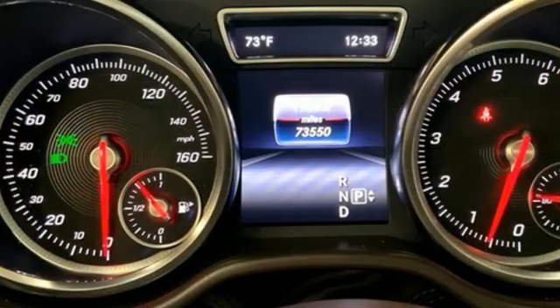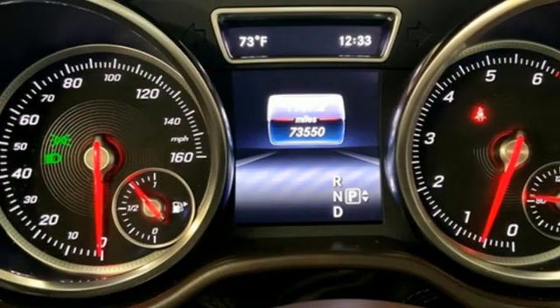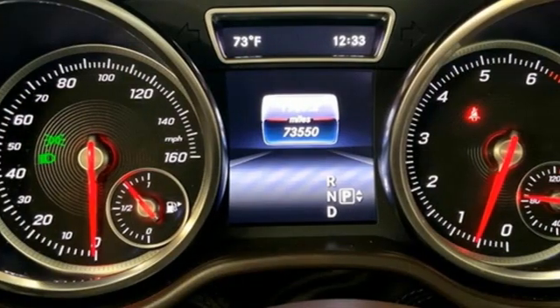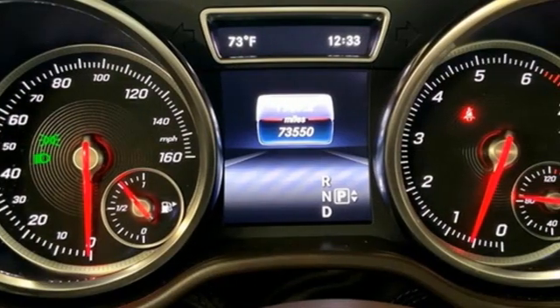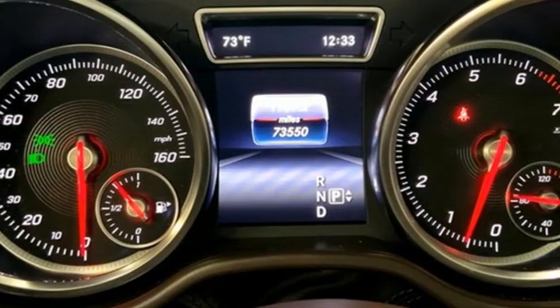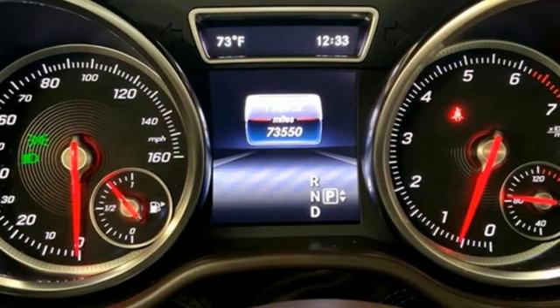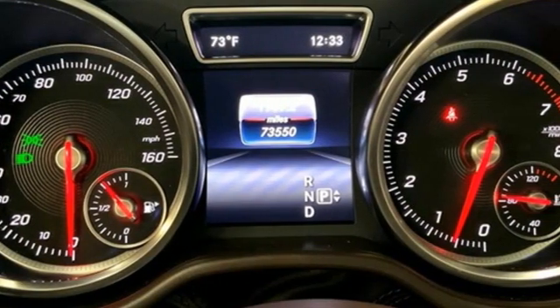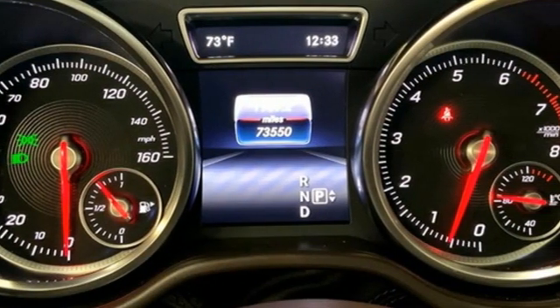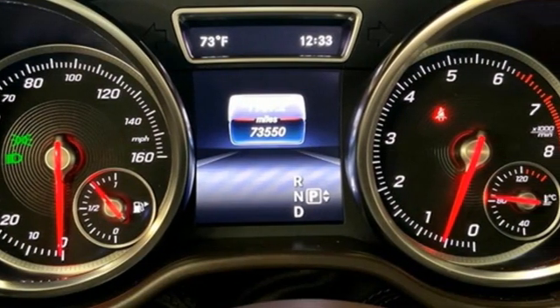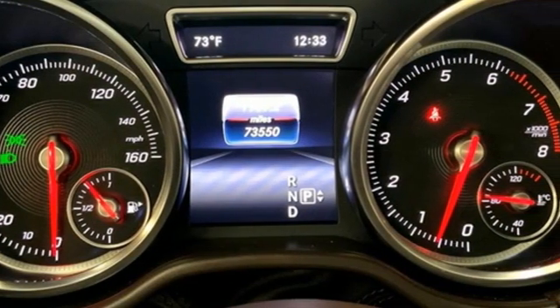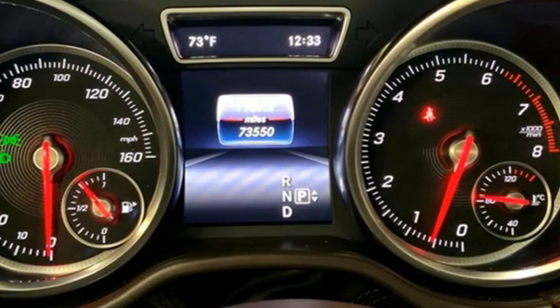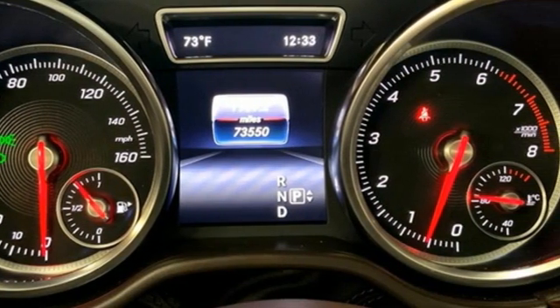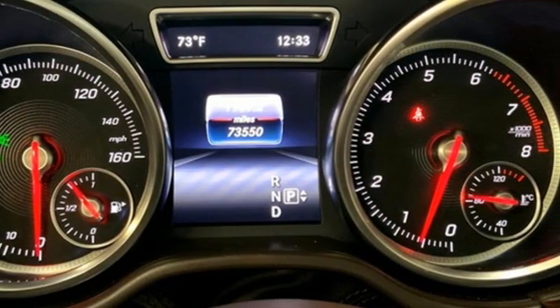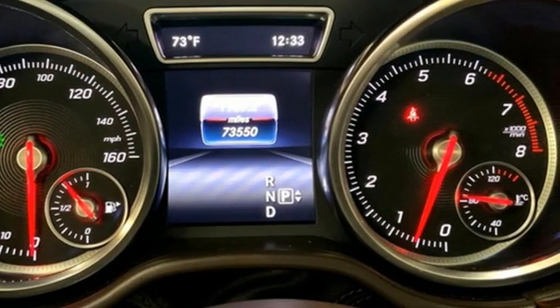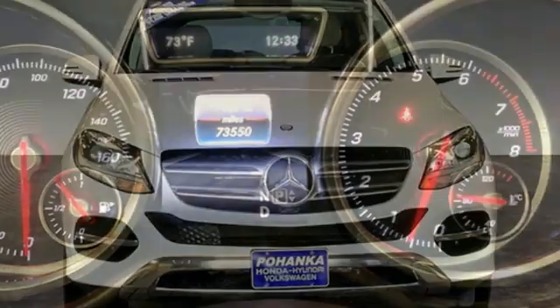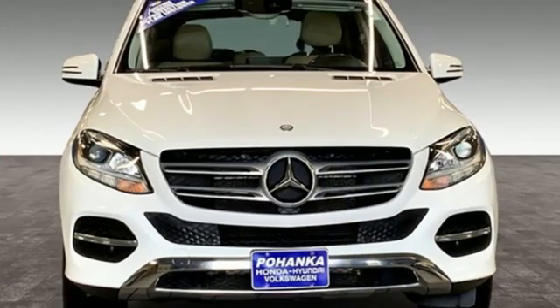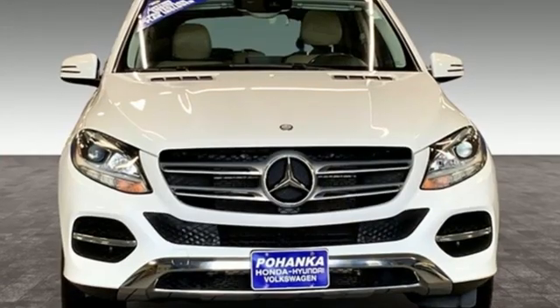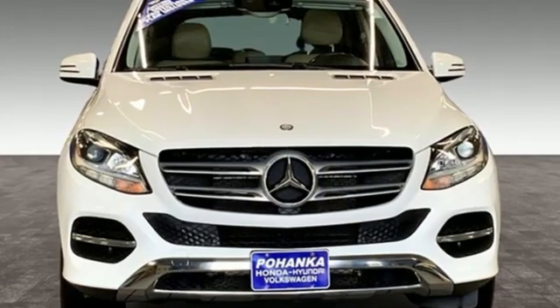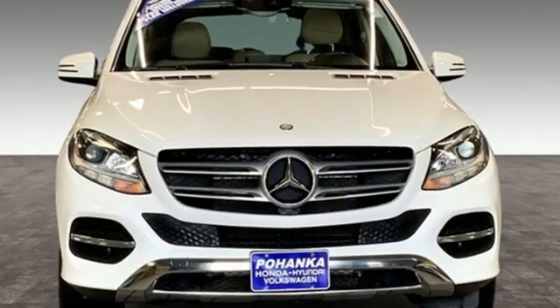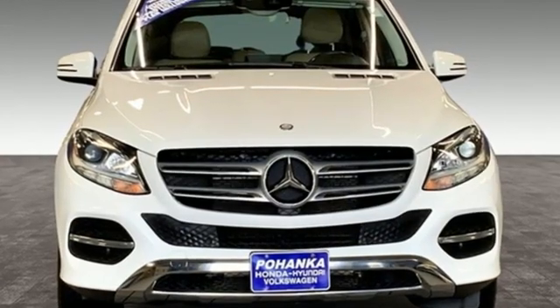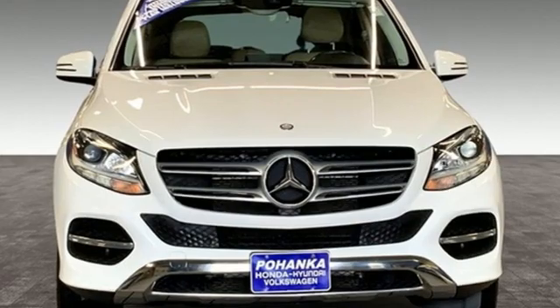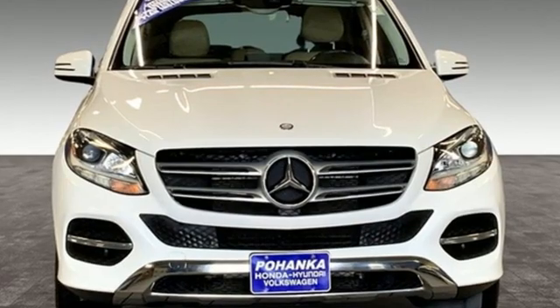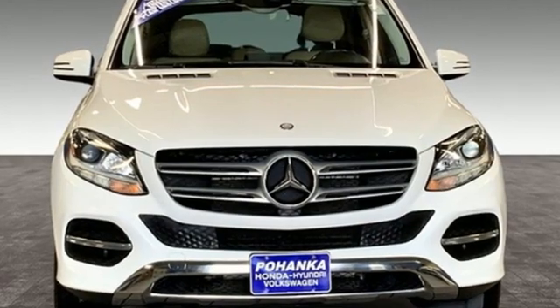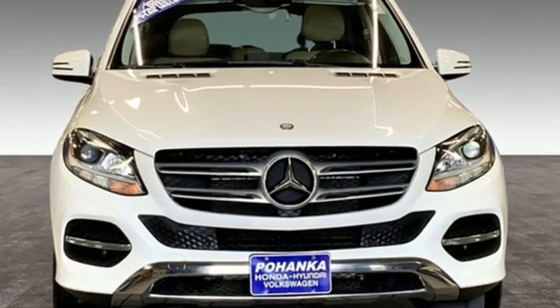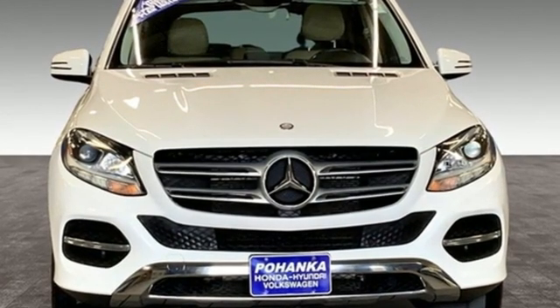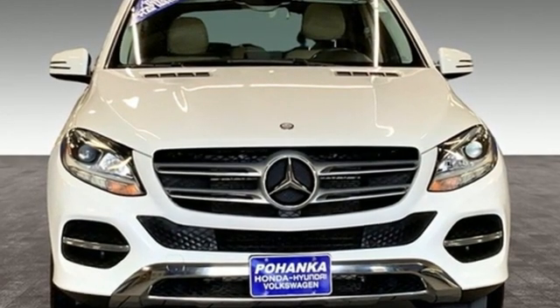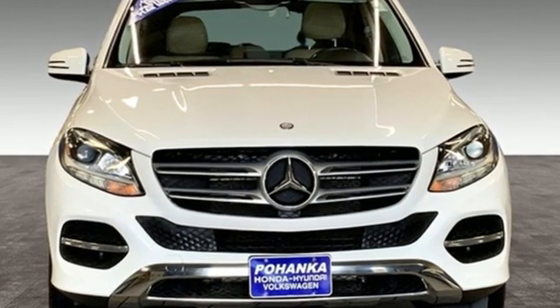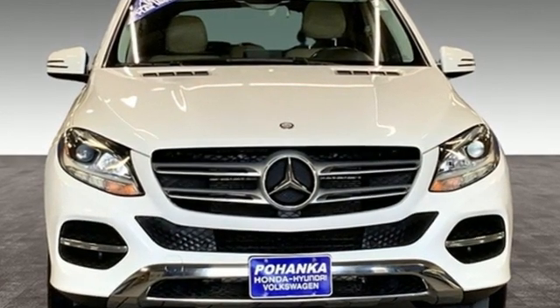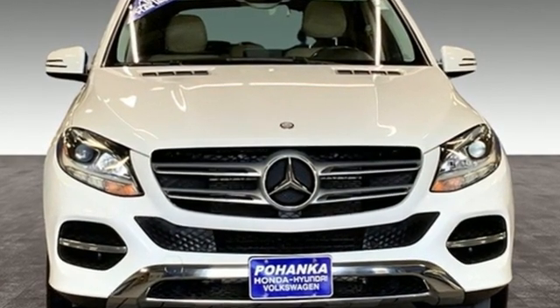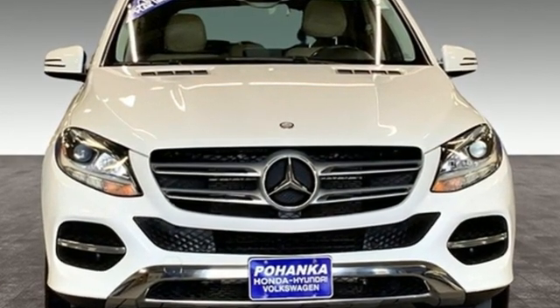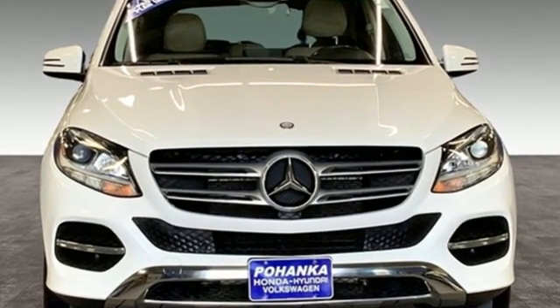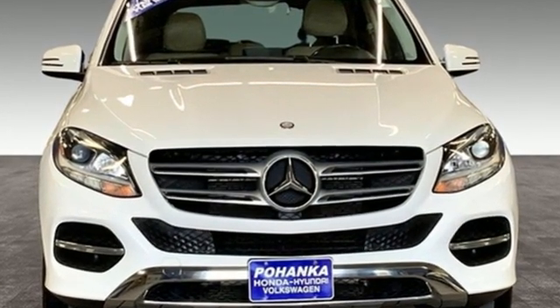Mercedes-Benz keep setting the standard and driving forward. There's even more to see in person. Take it for a test drive today.